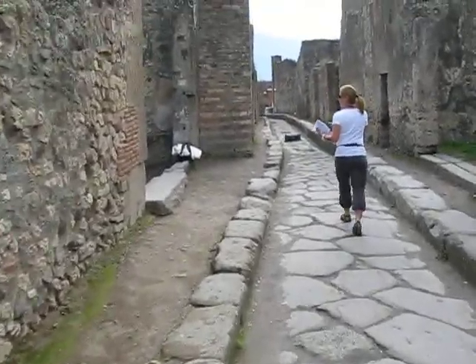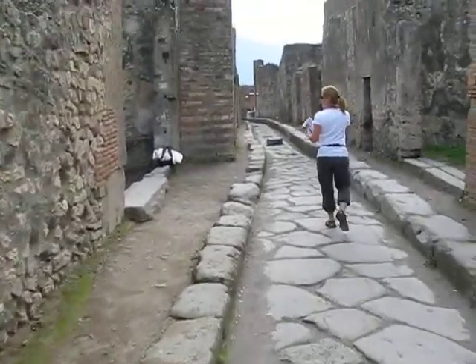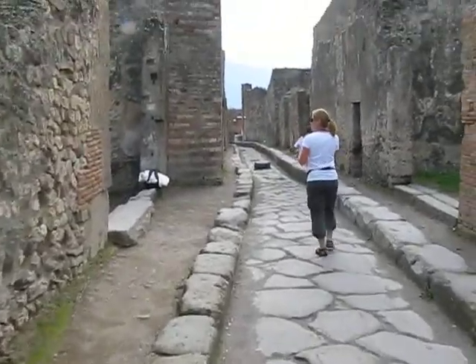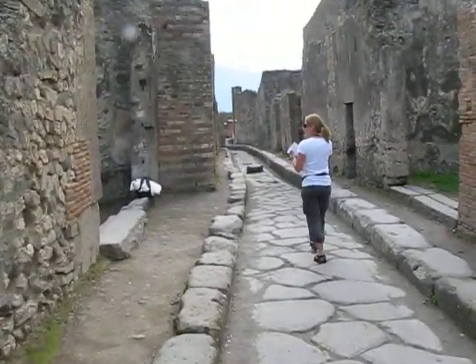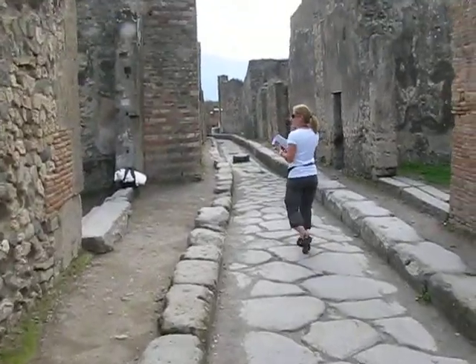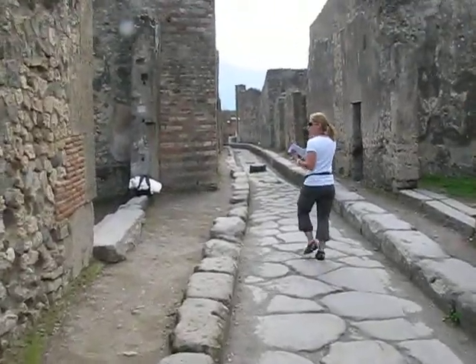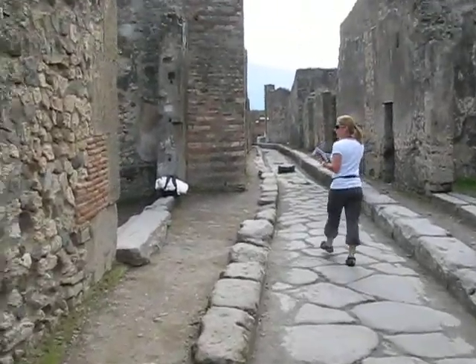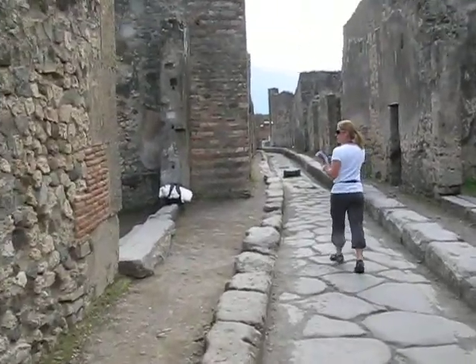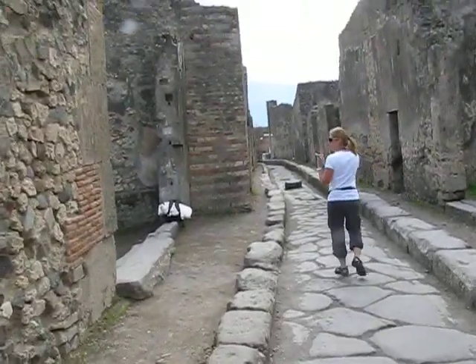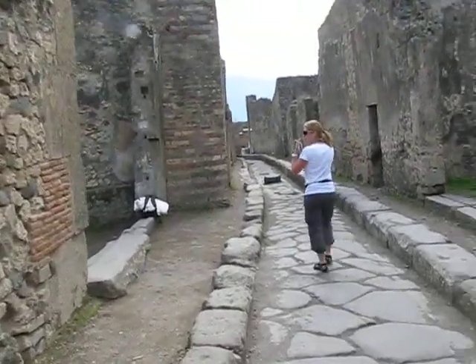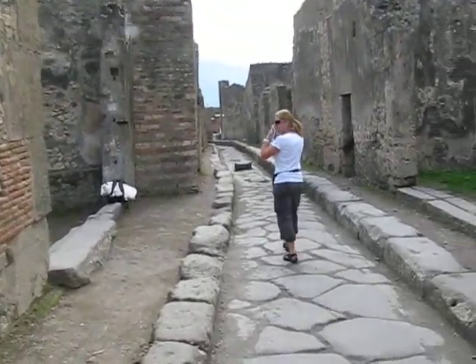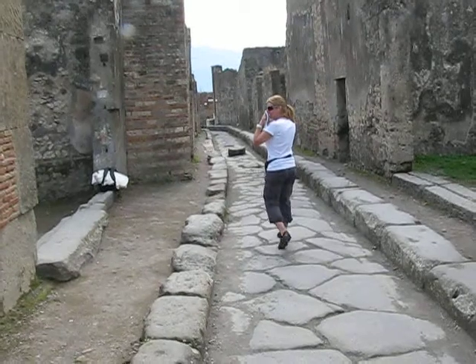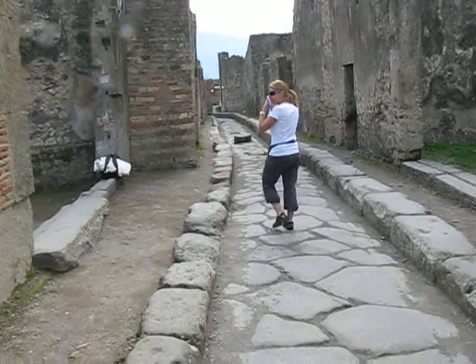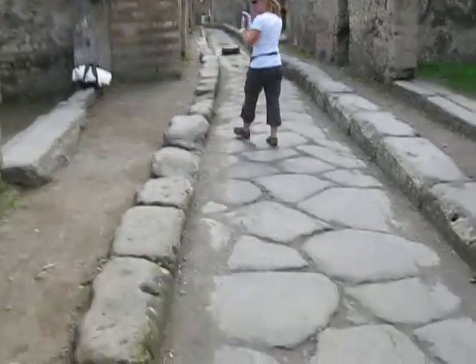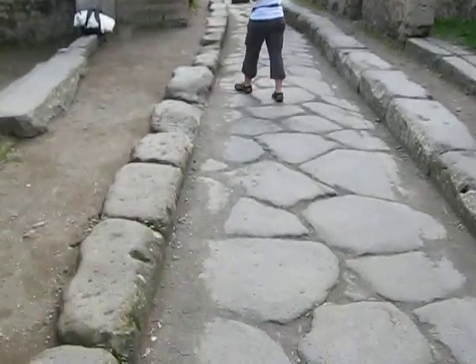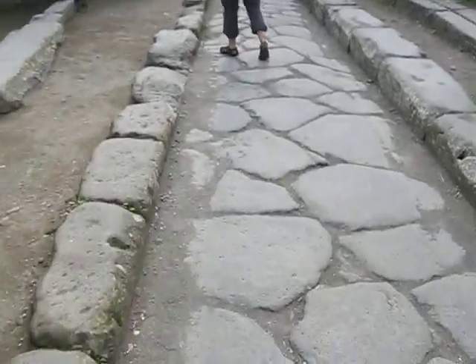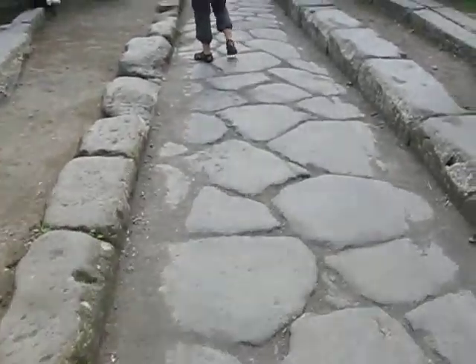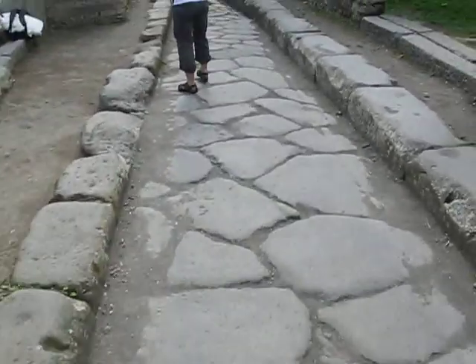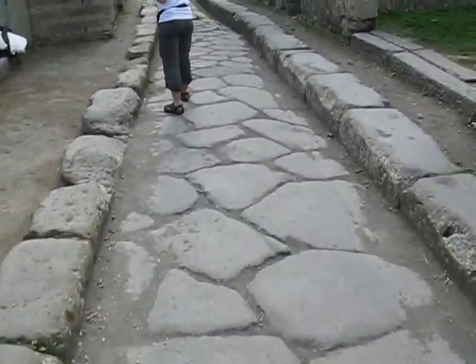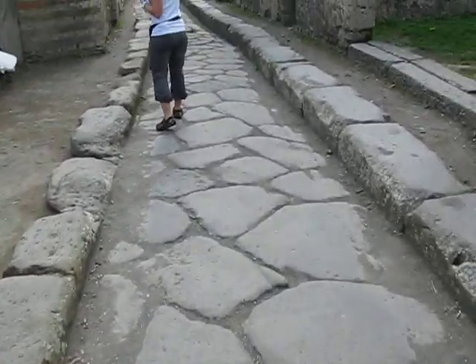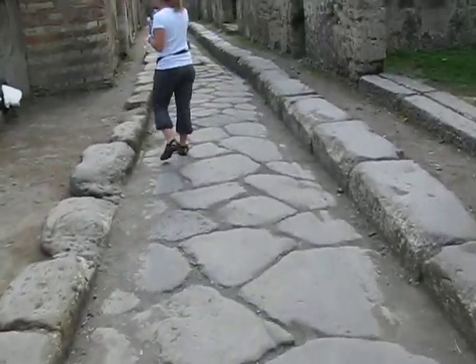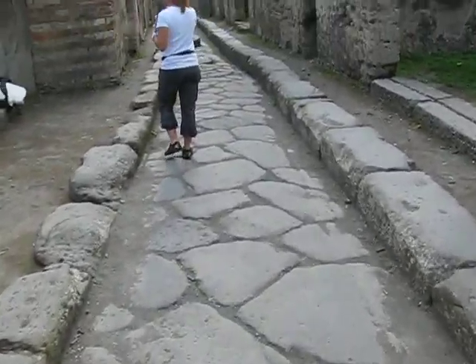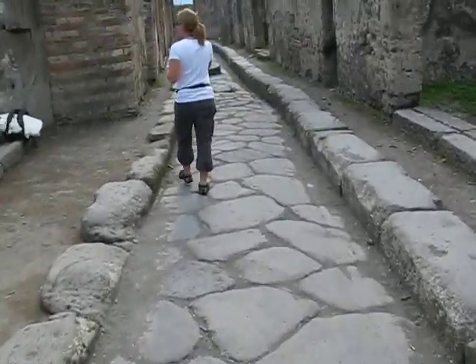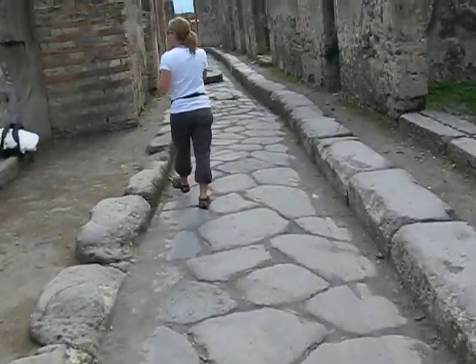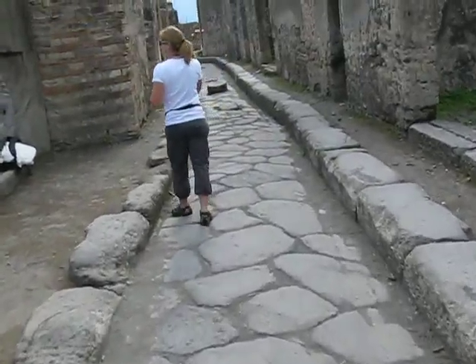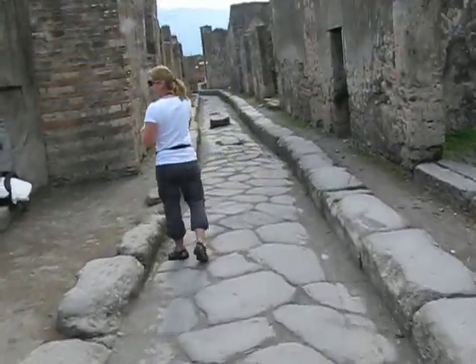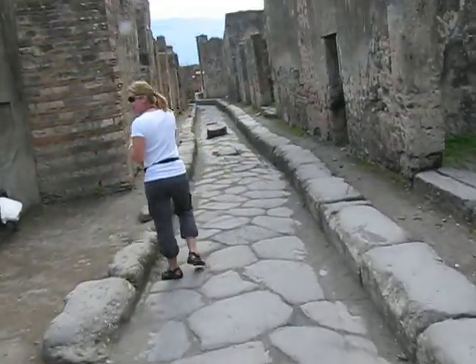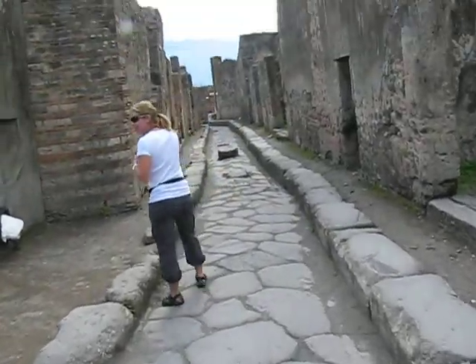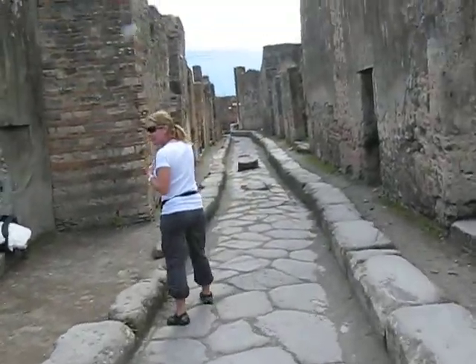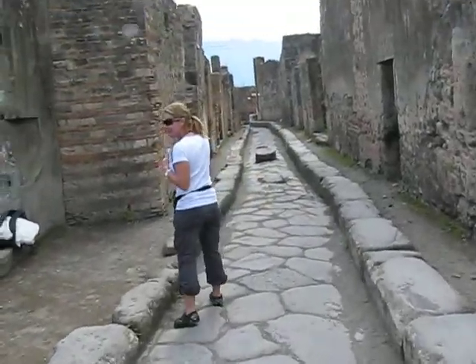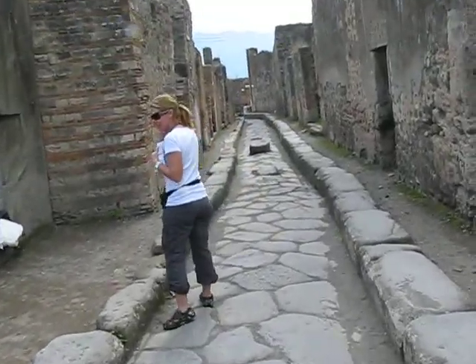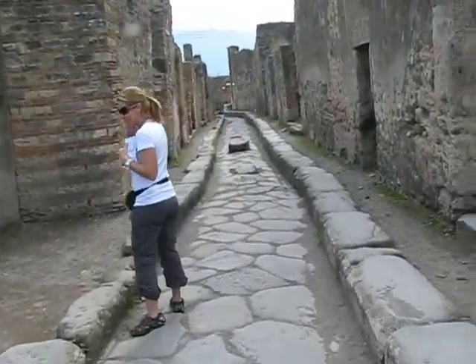Kind of a cool little street here. But this is all original — the street and the gutters and whatnot.